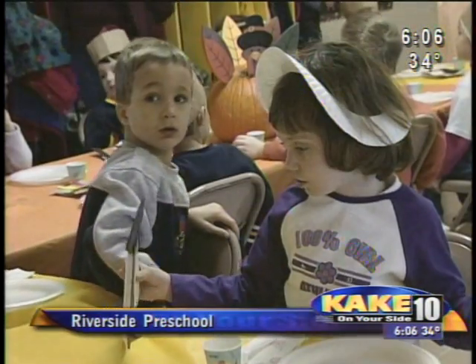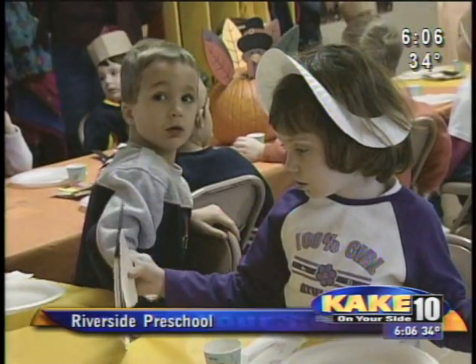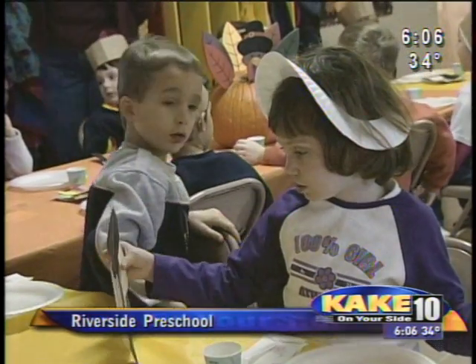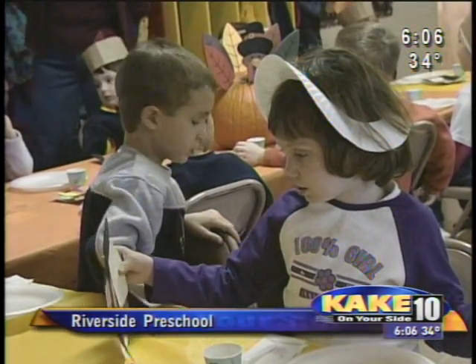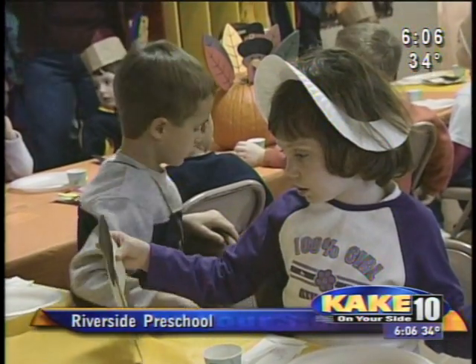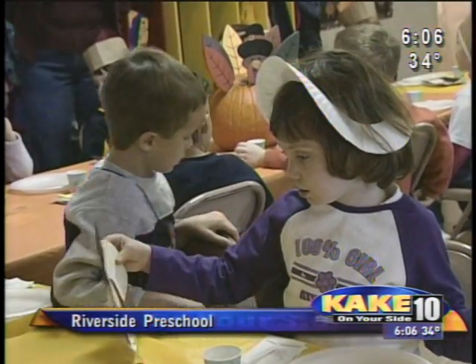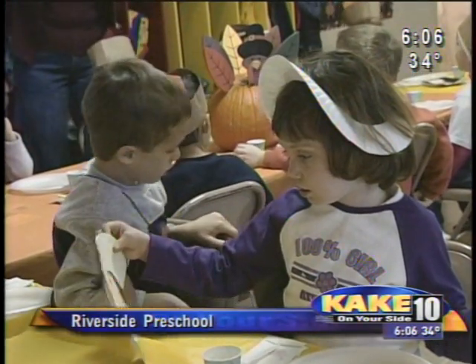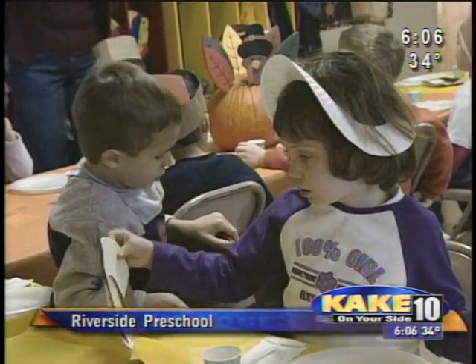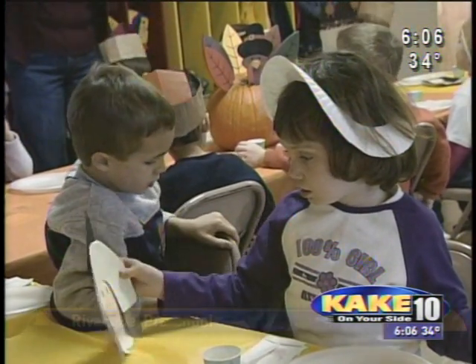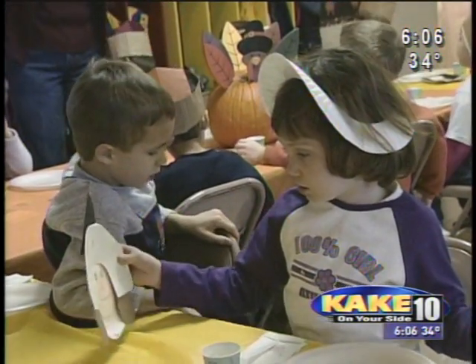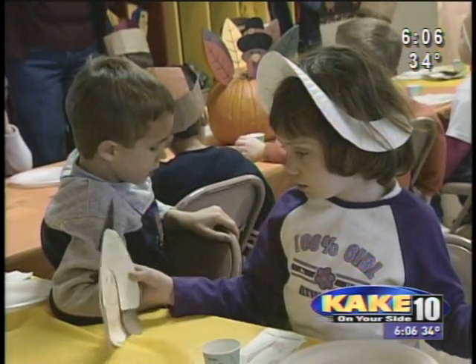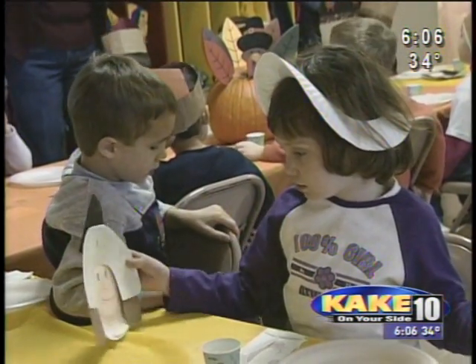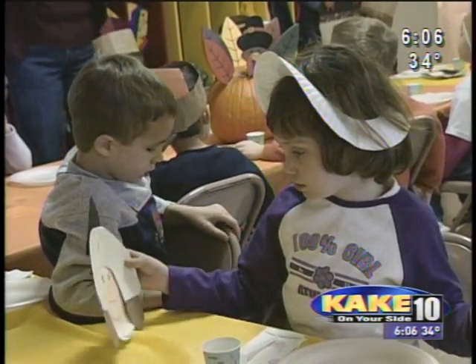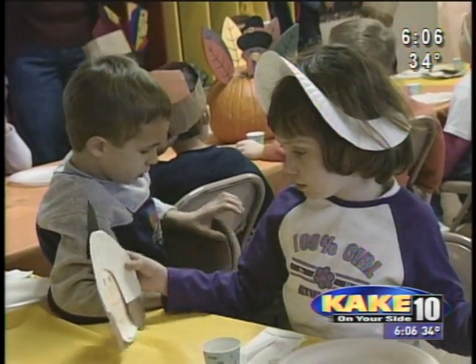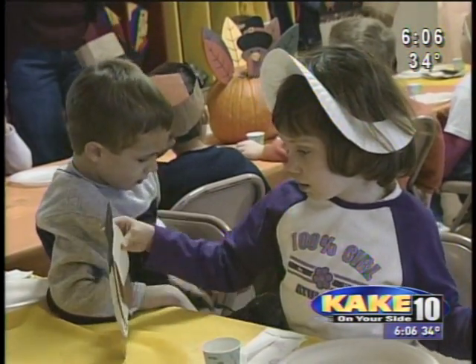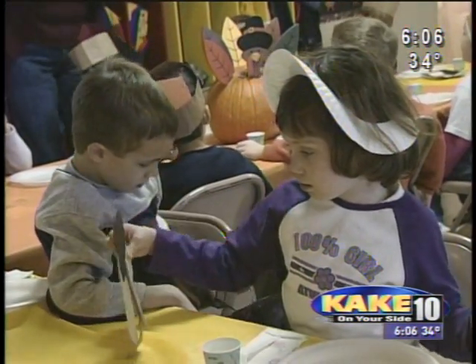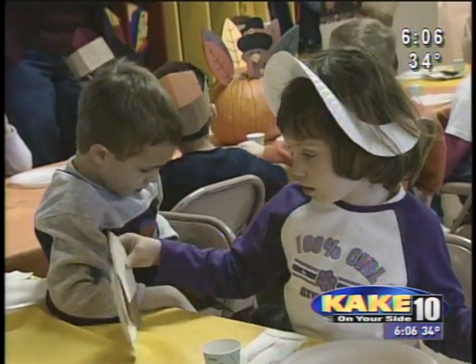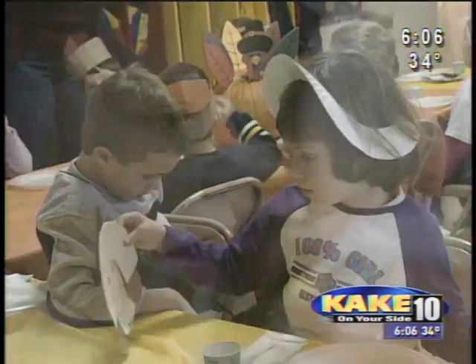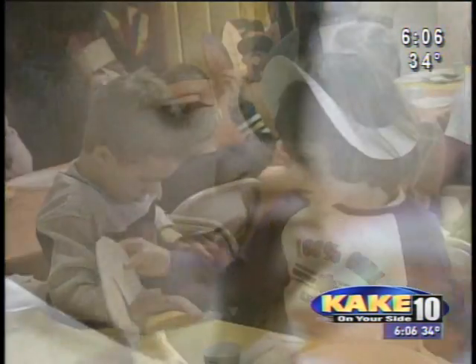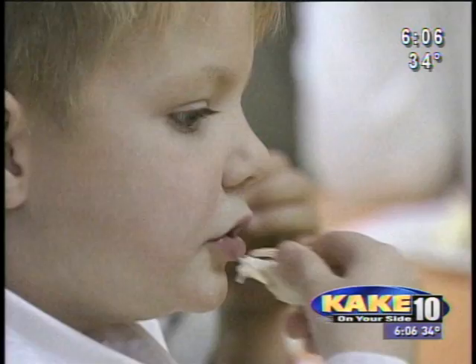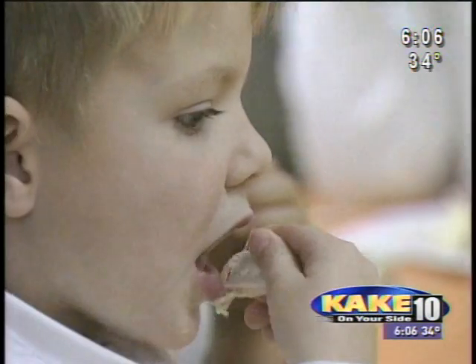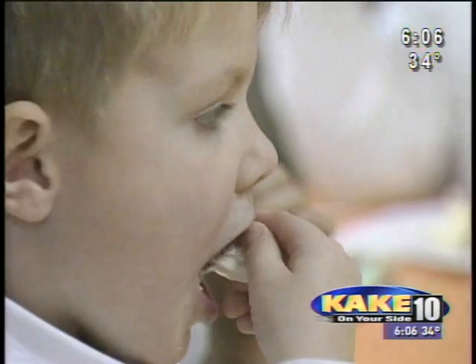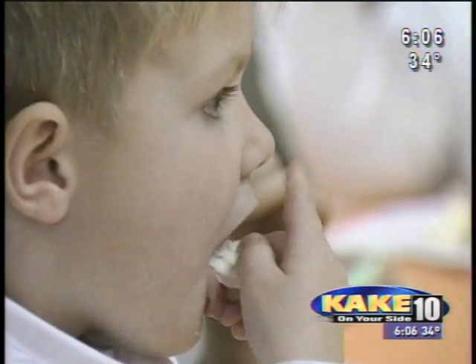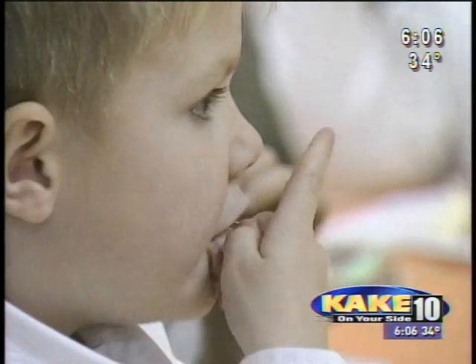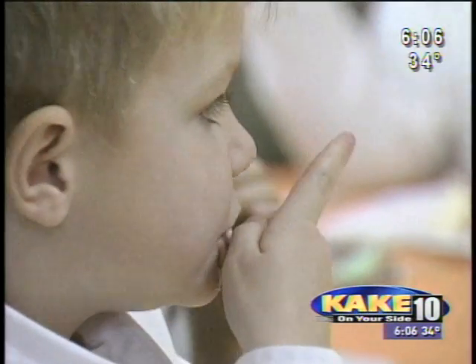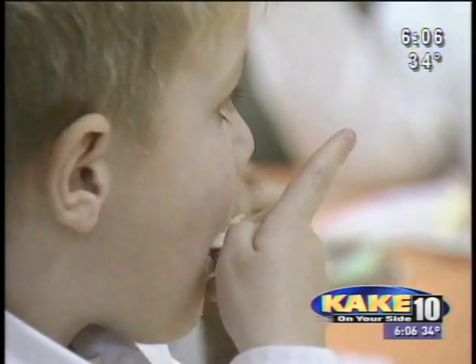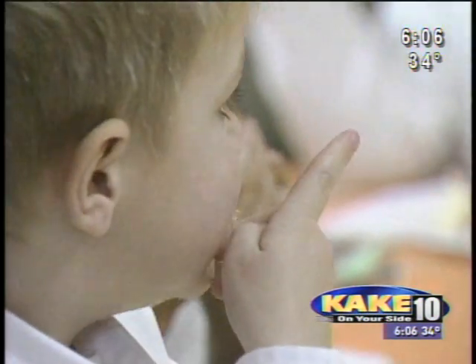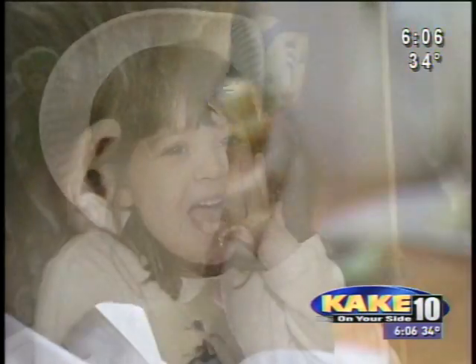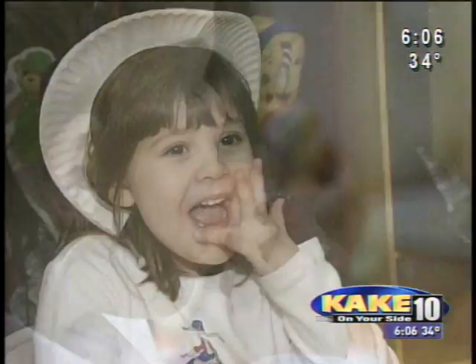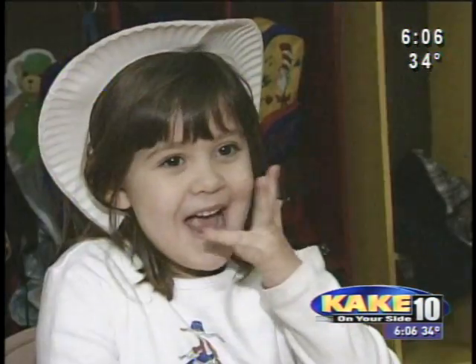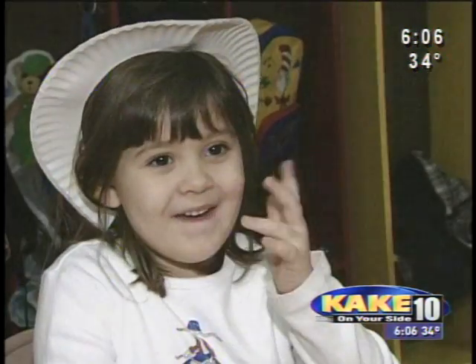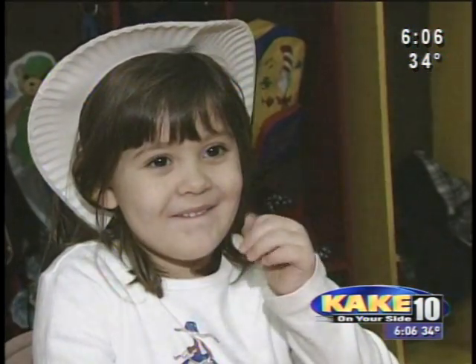Gobble, gobble, gobble, gobble, says the bird. We're having turkey today, aren't we? So how do you cook a turkey?